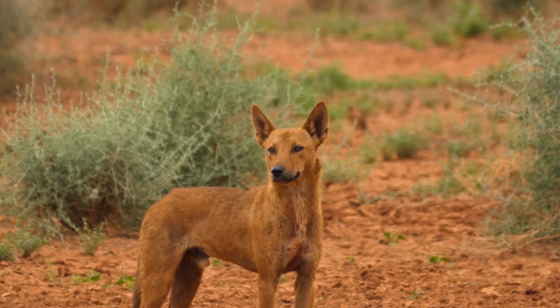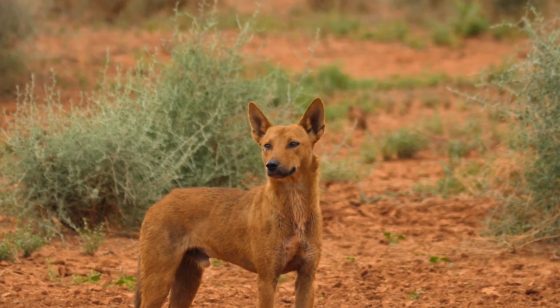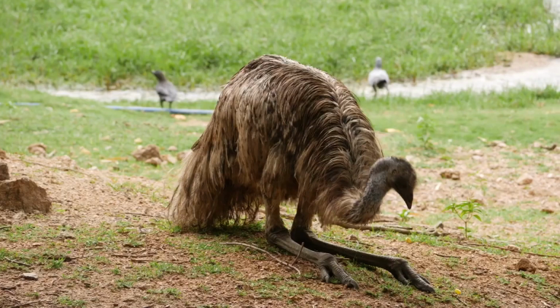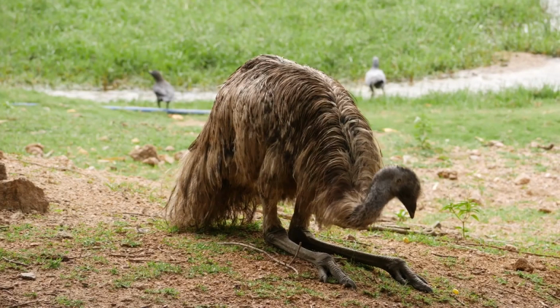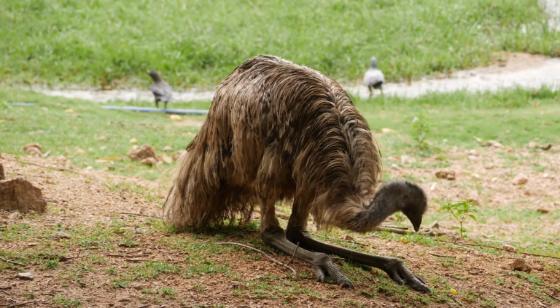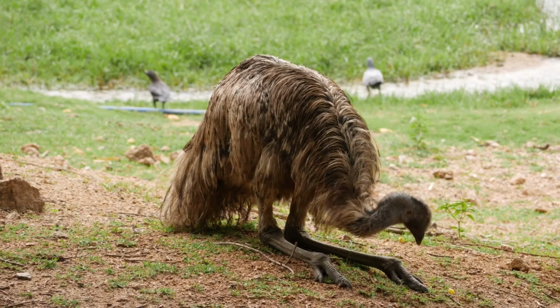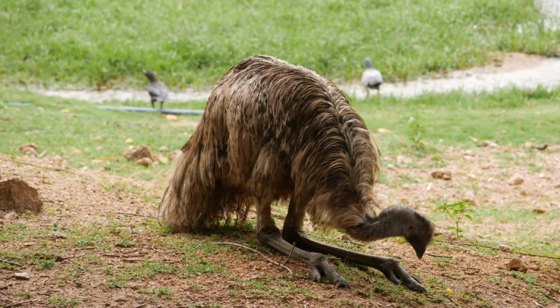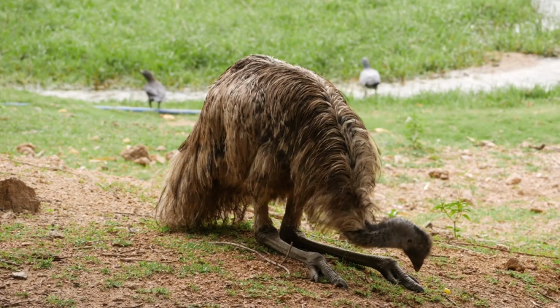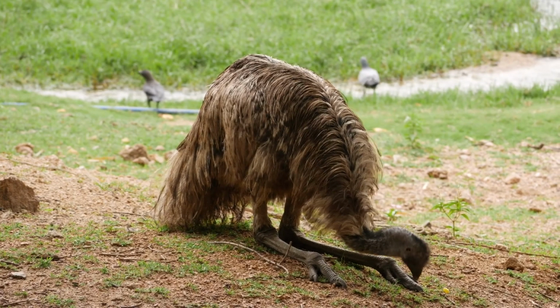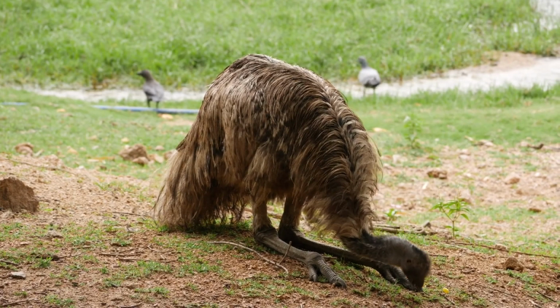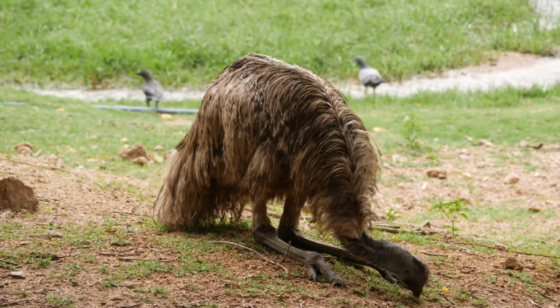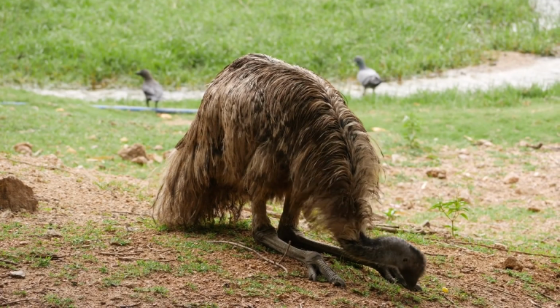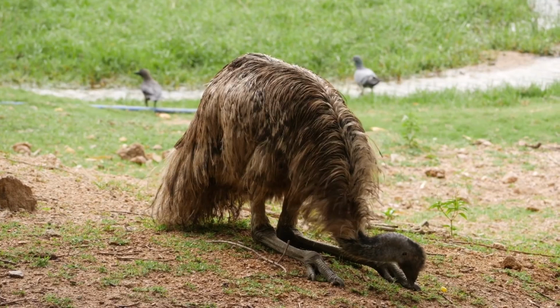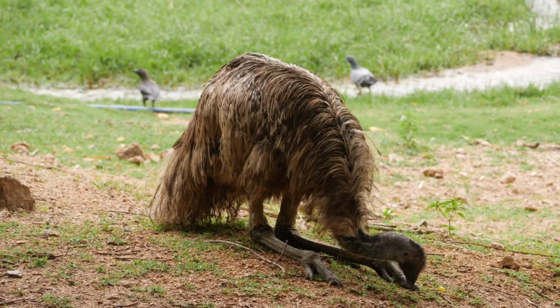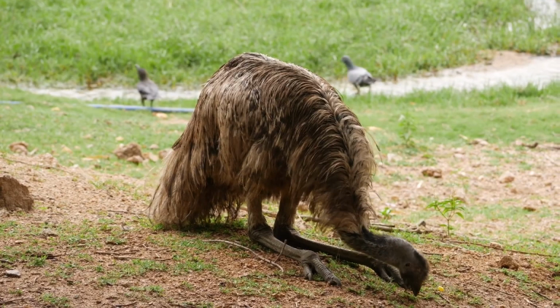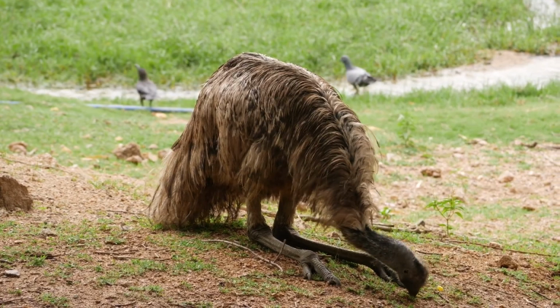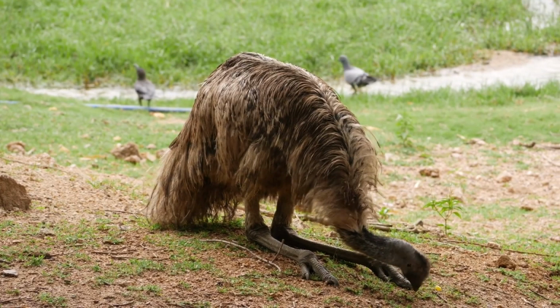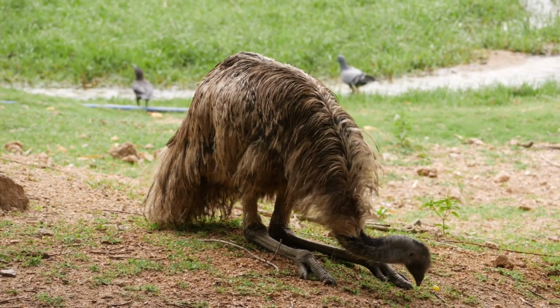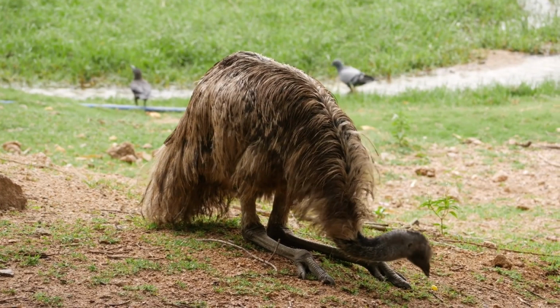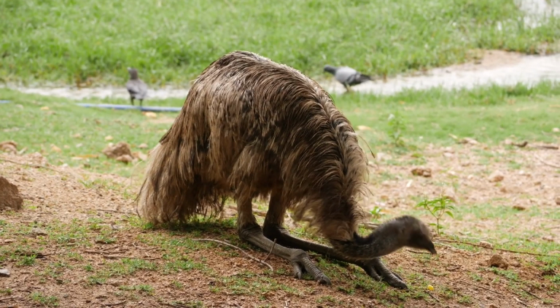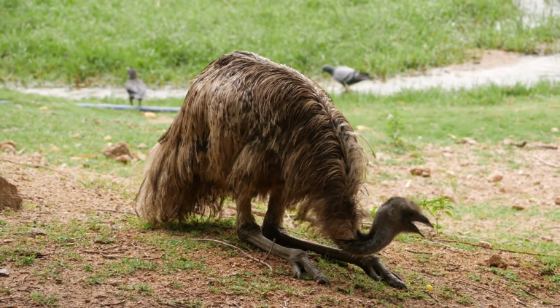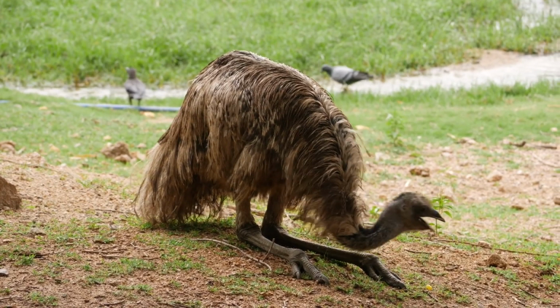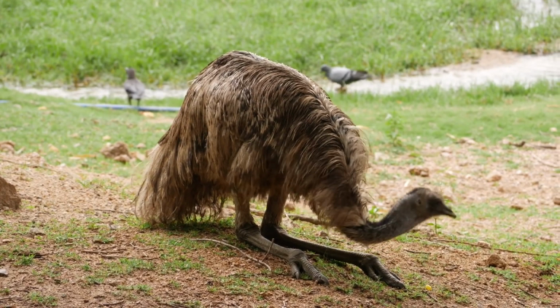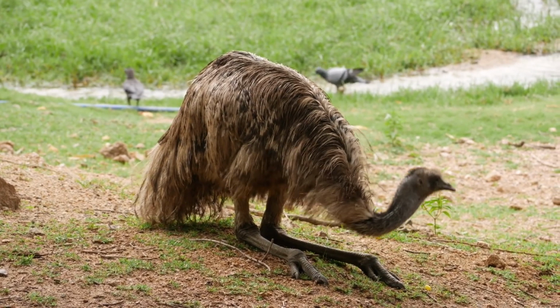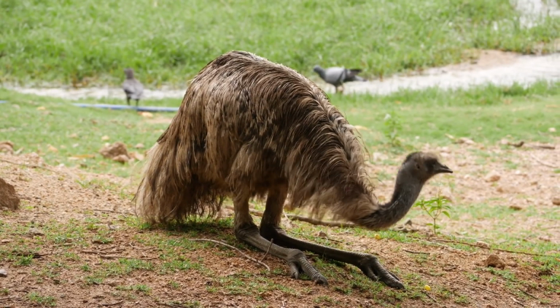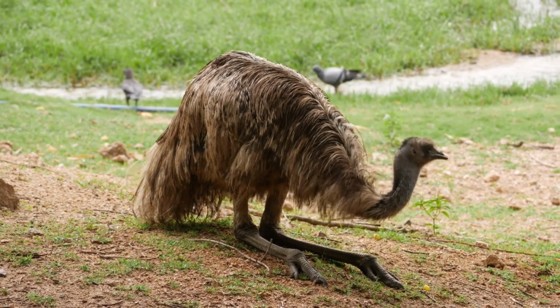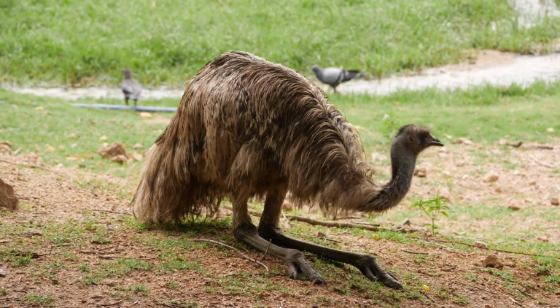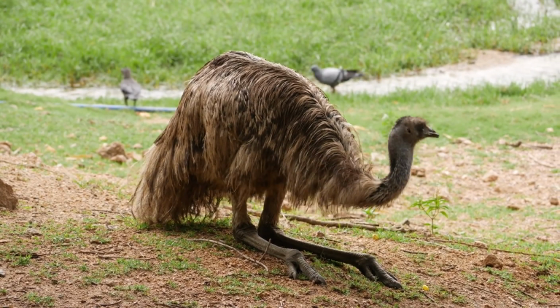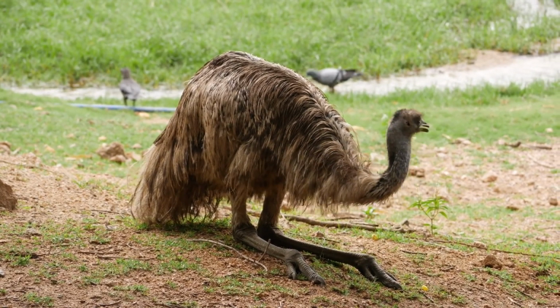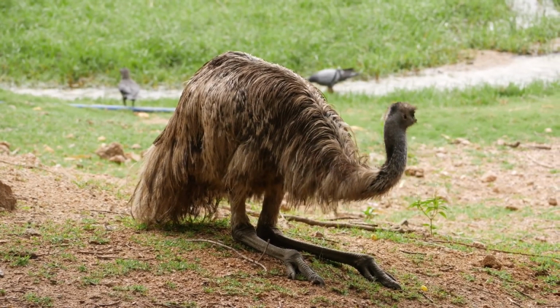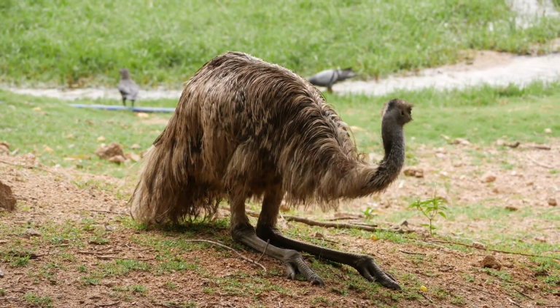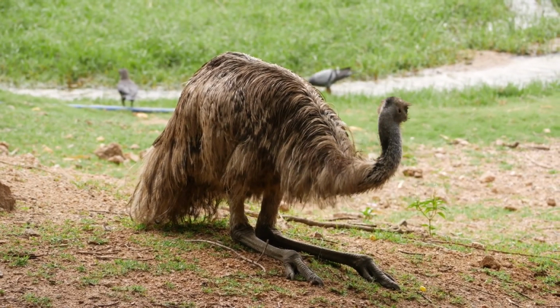However, as we delve deeper, striking differences between these two avian giants surface.